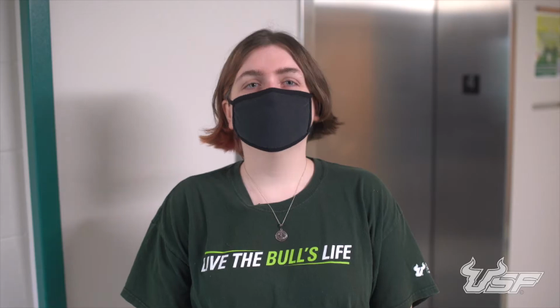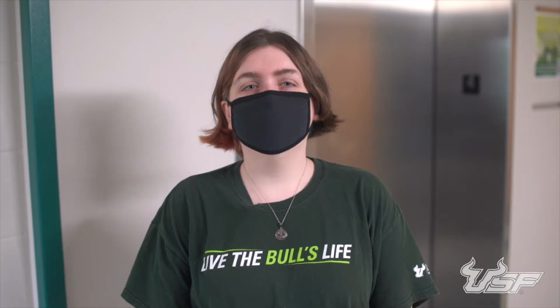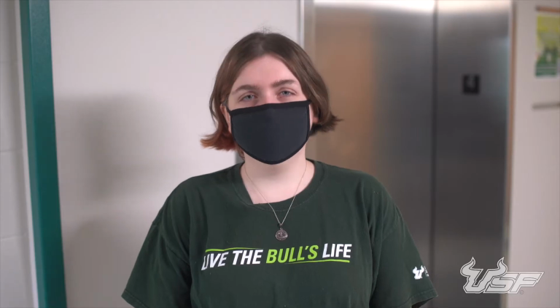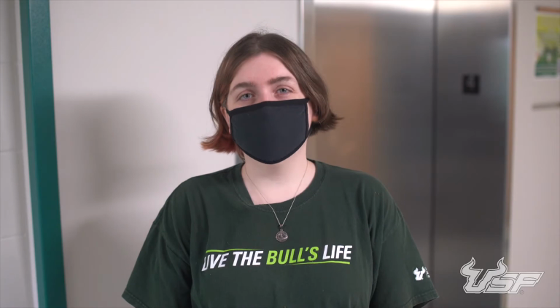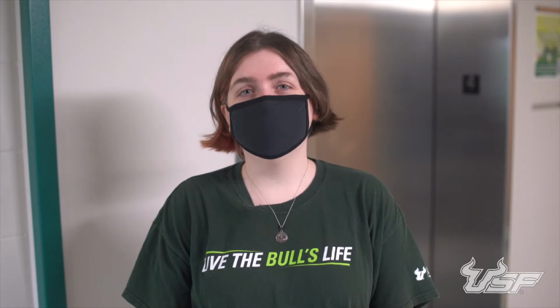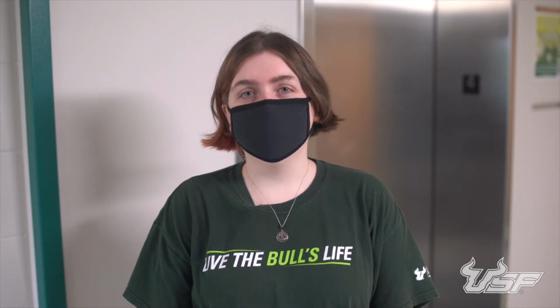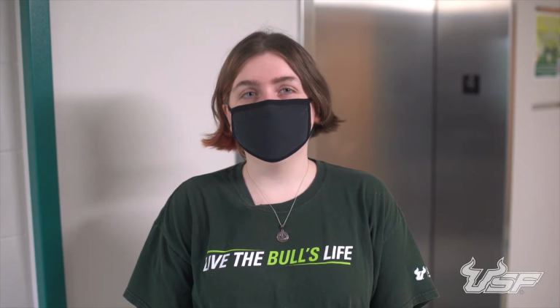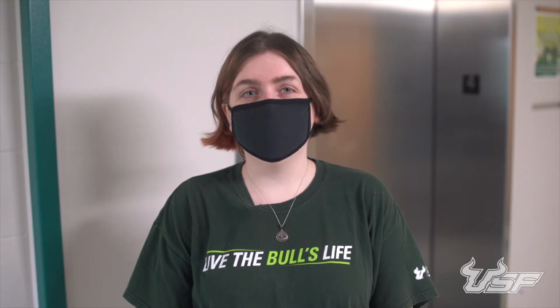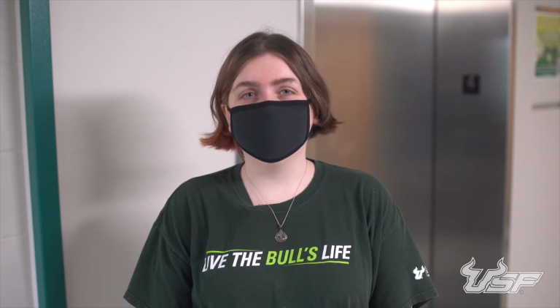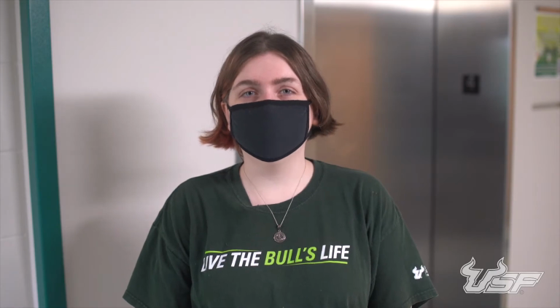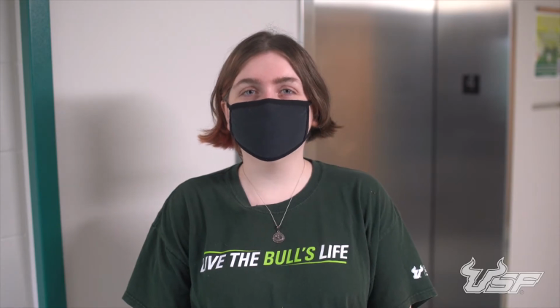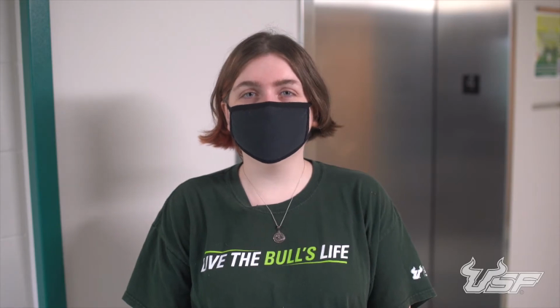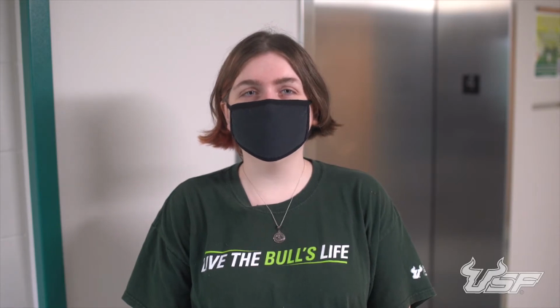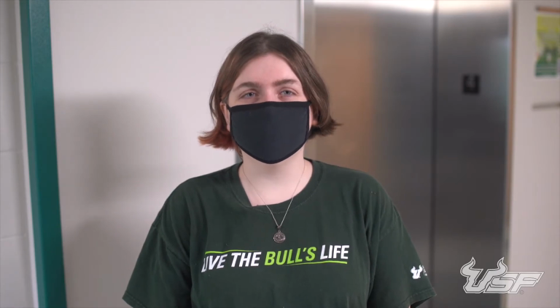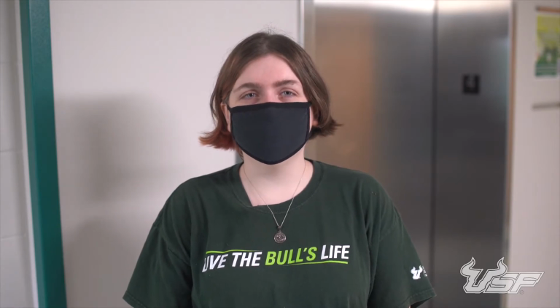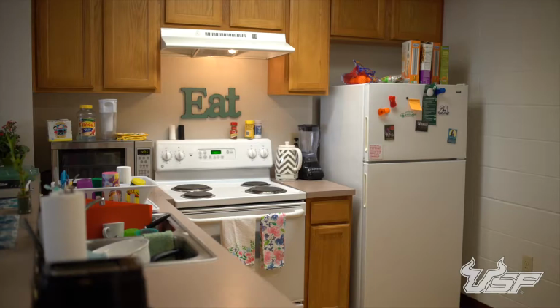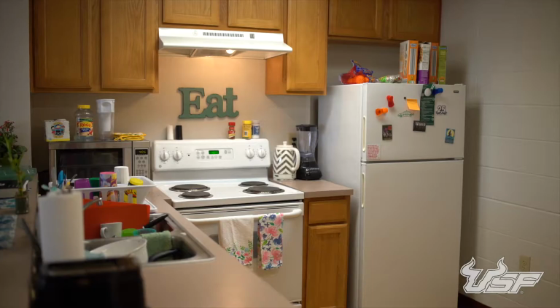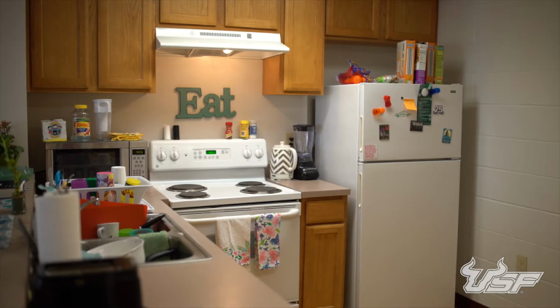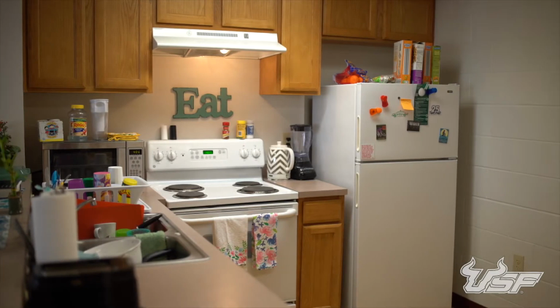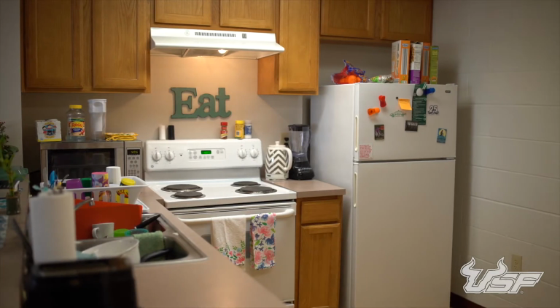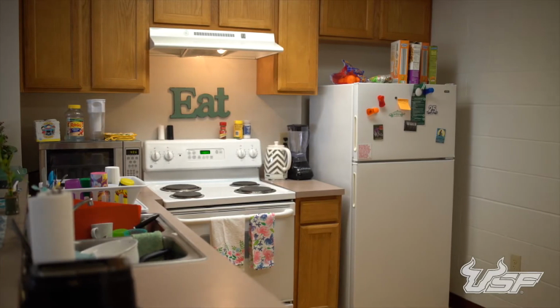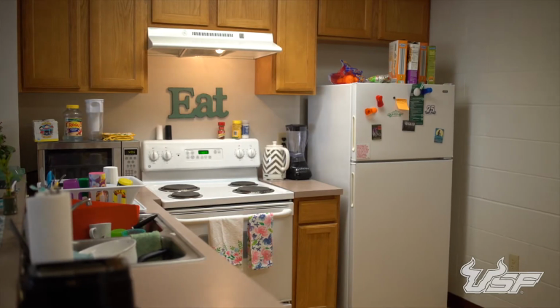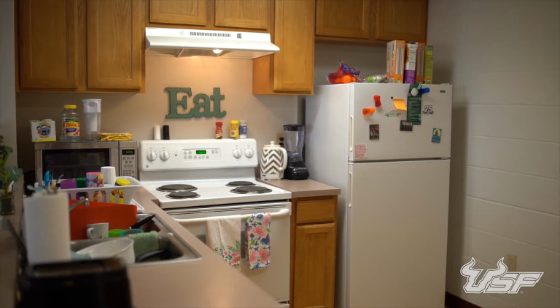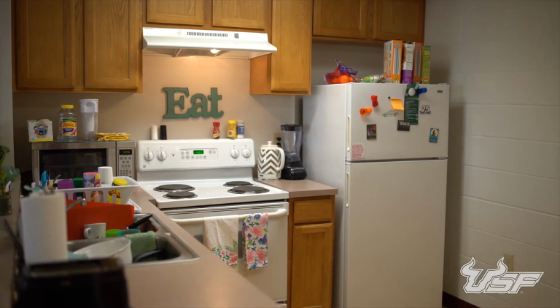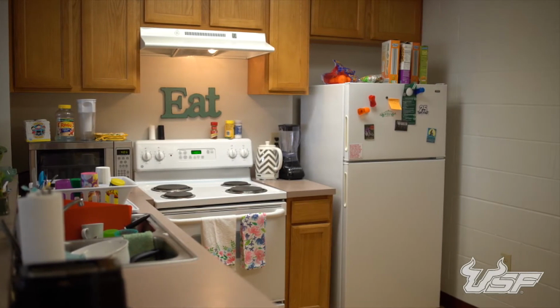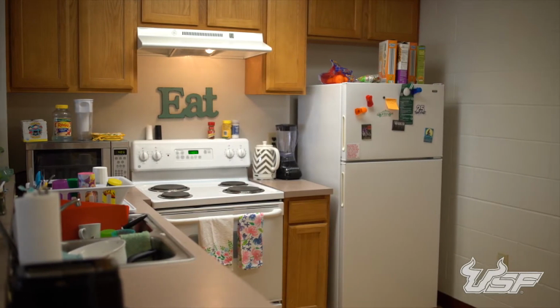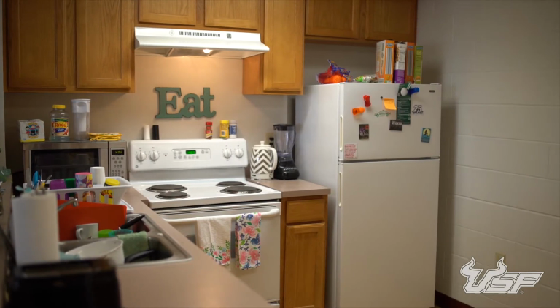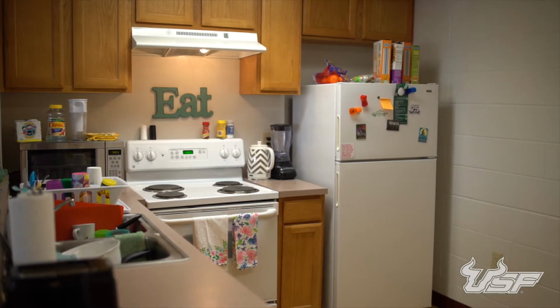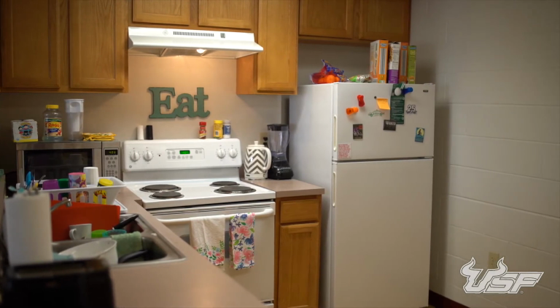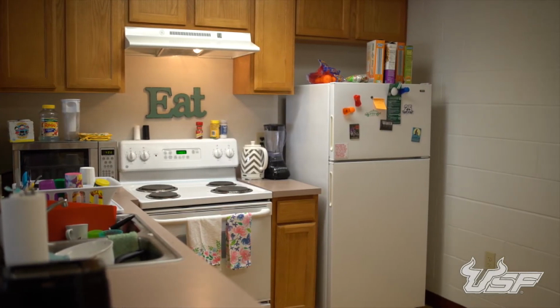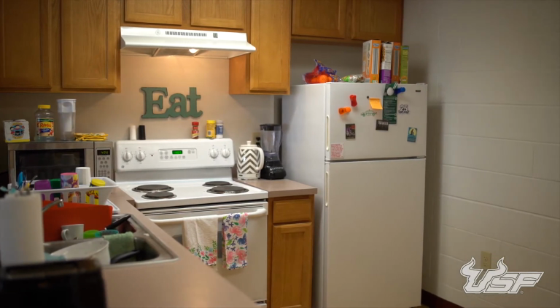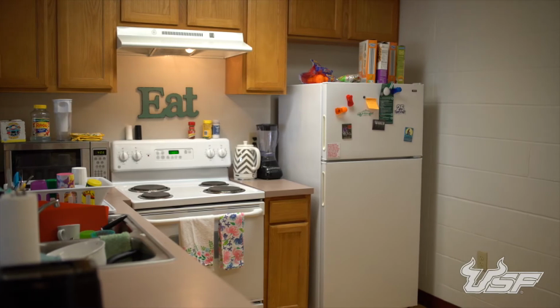Every apartment unit contains a fully furnished living area and a kitchen with a refrigerator, oven, stovetop, and sink.